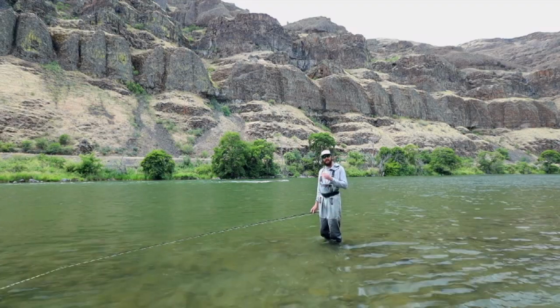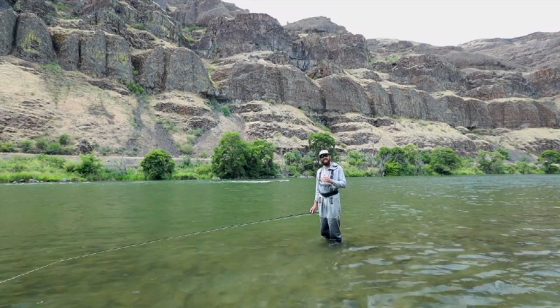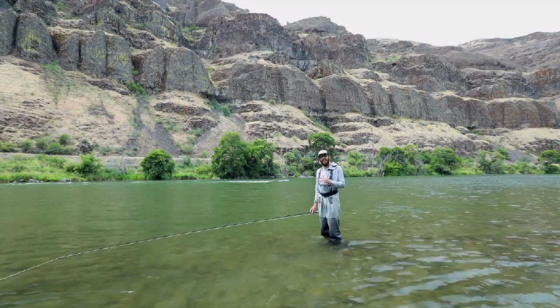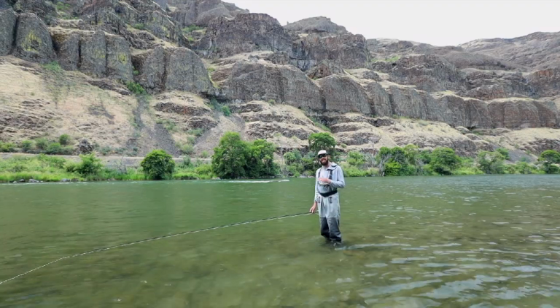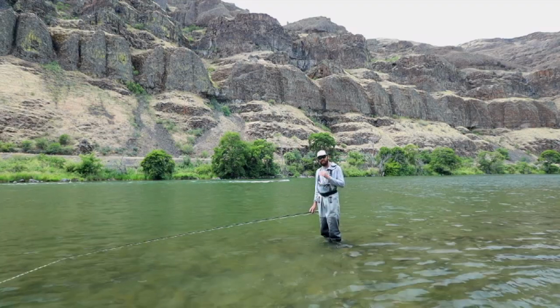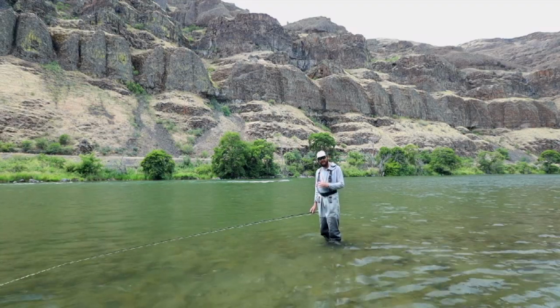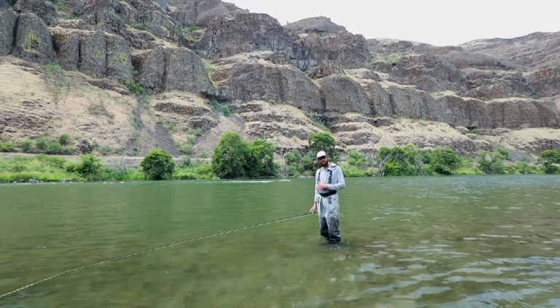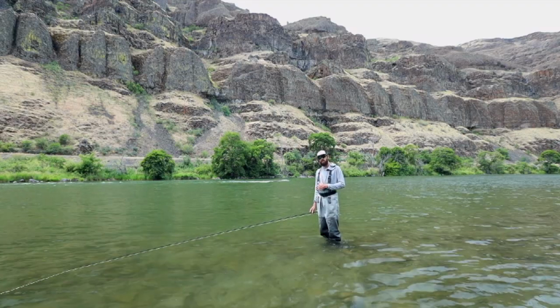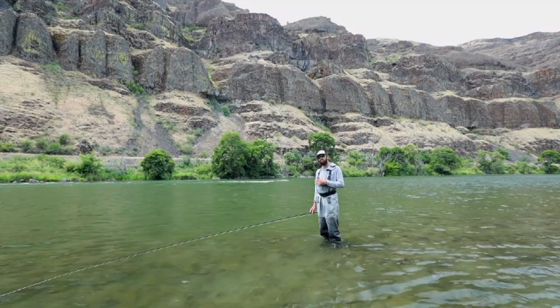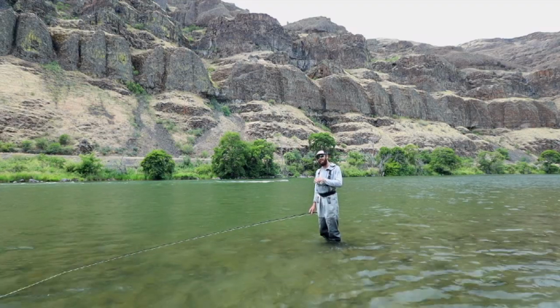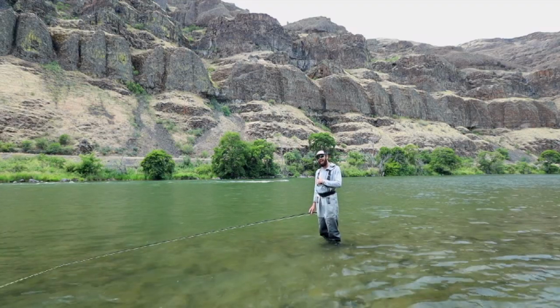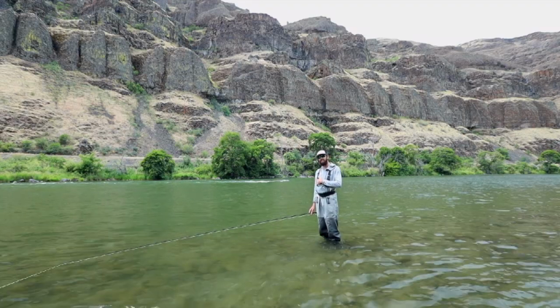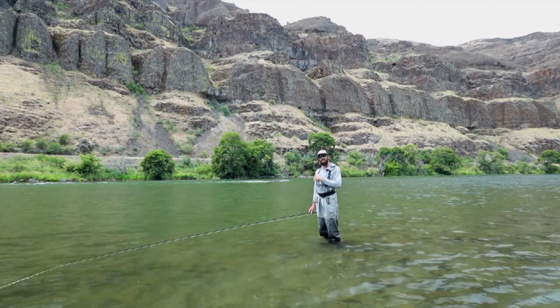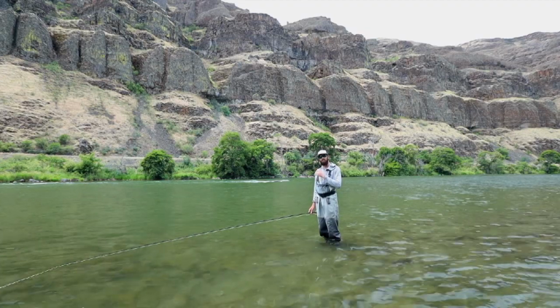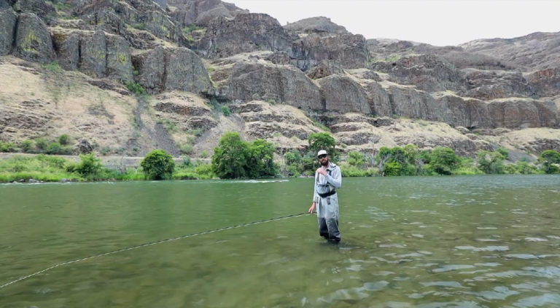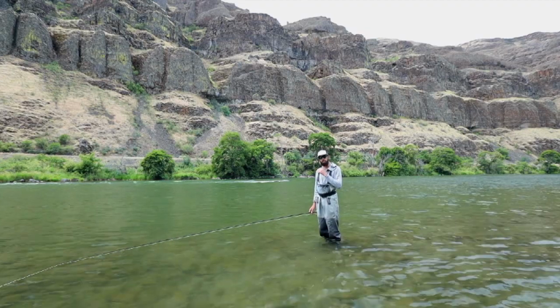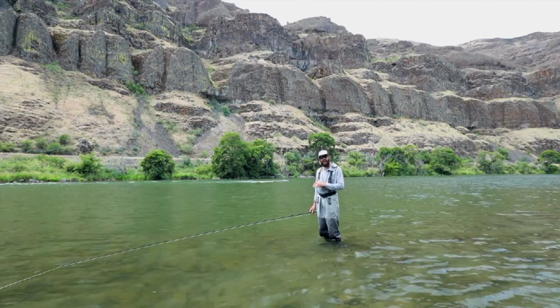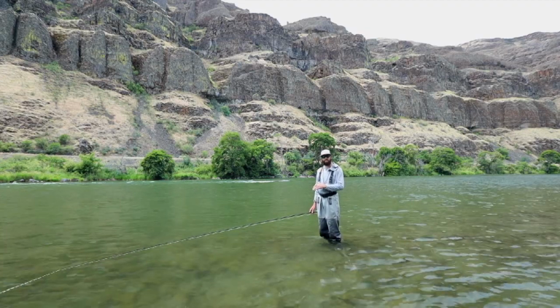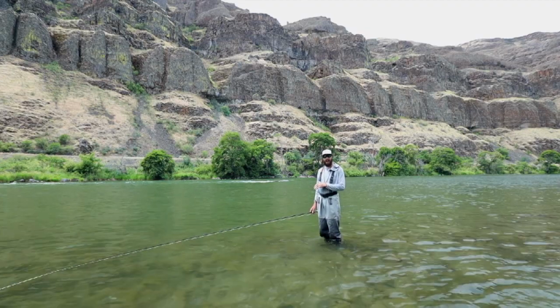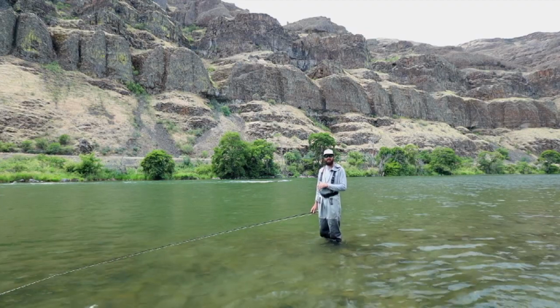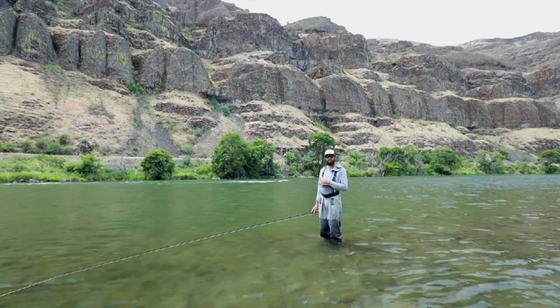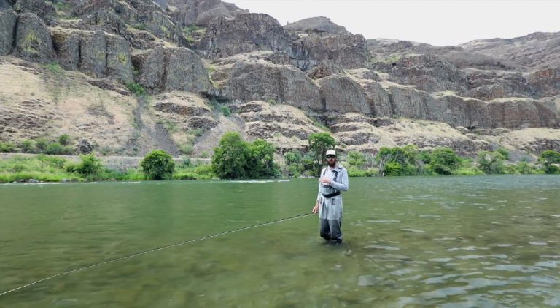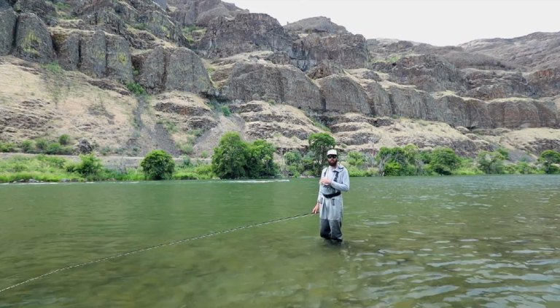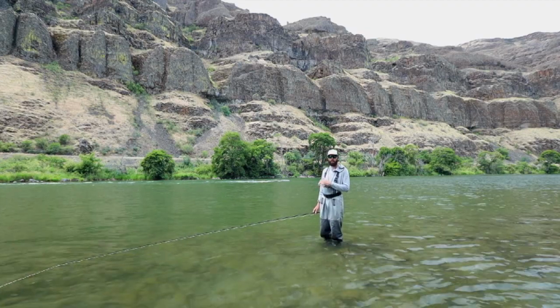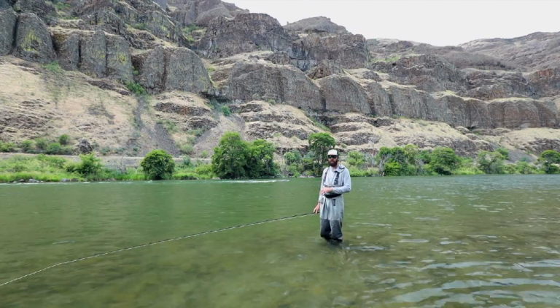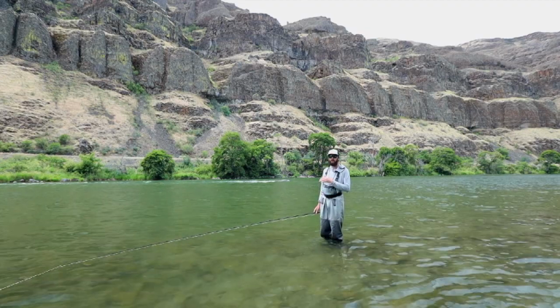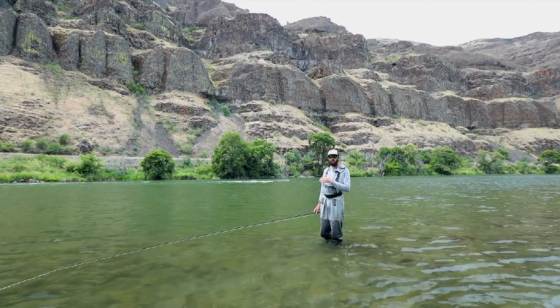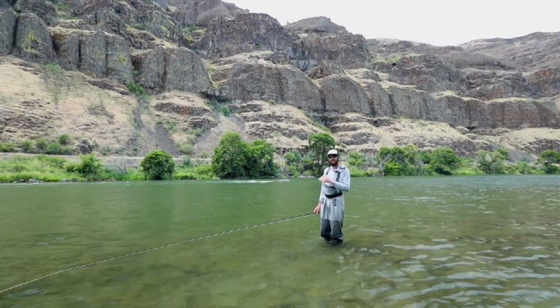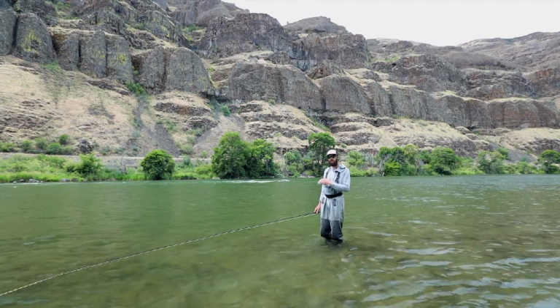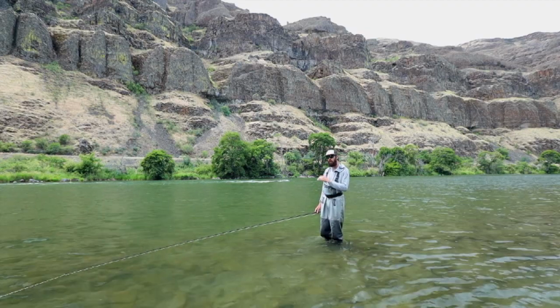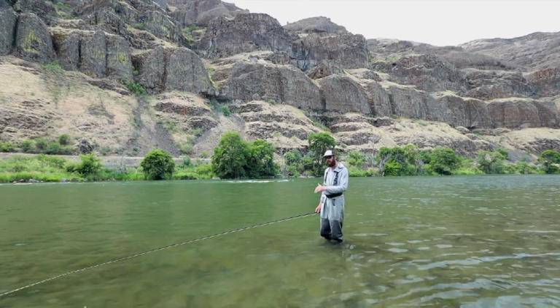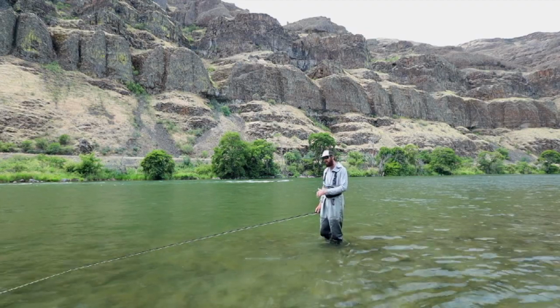Like any skill, spey casting demands practice. If you want to be proficient, you need to go and practice.